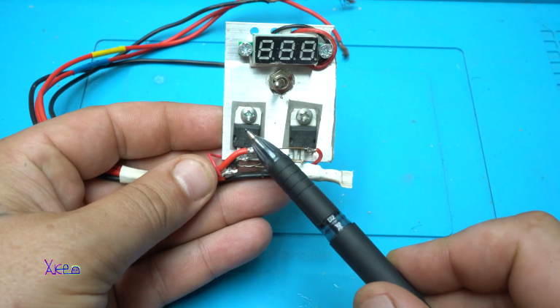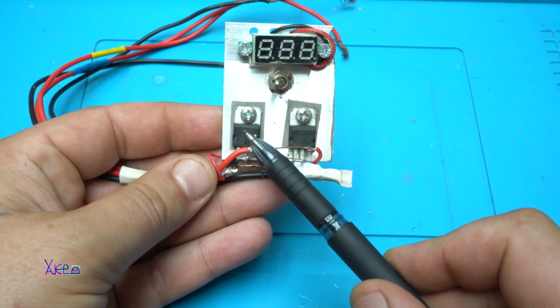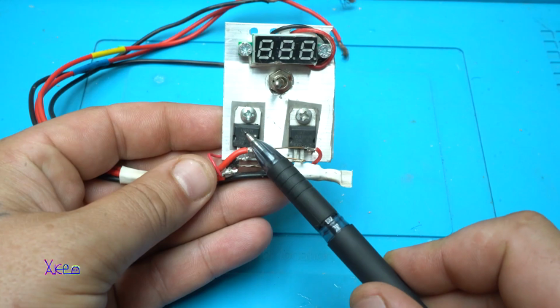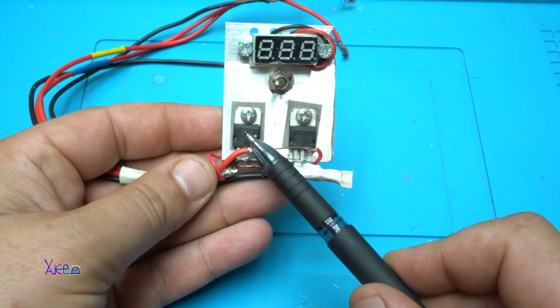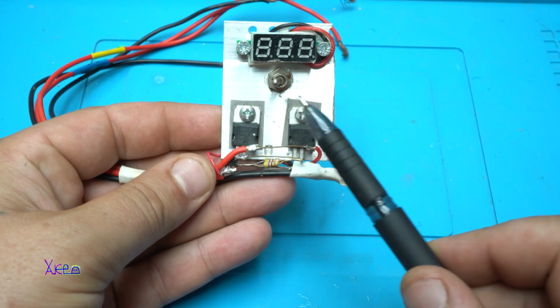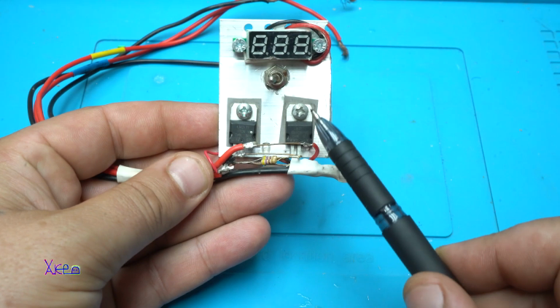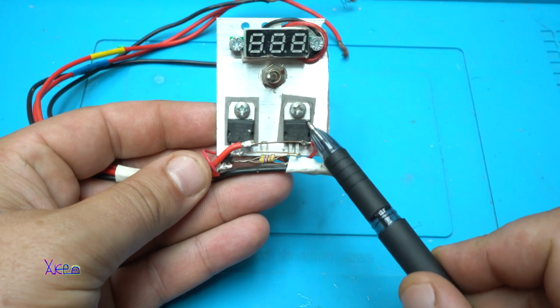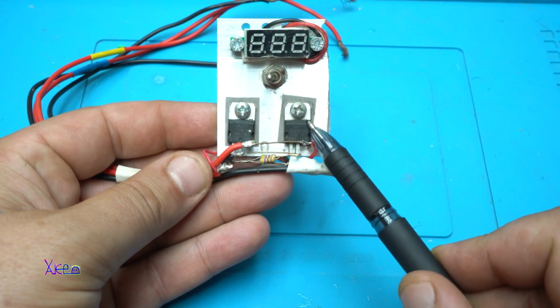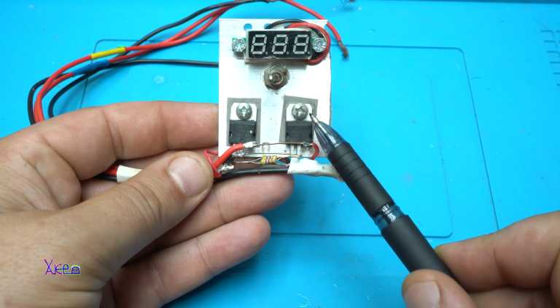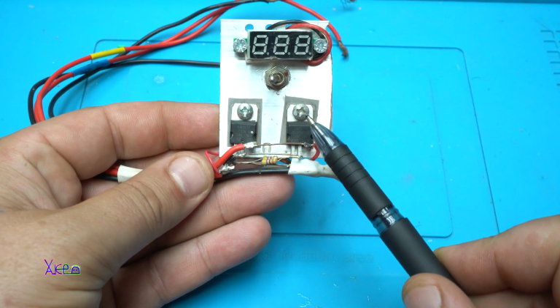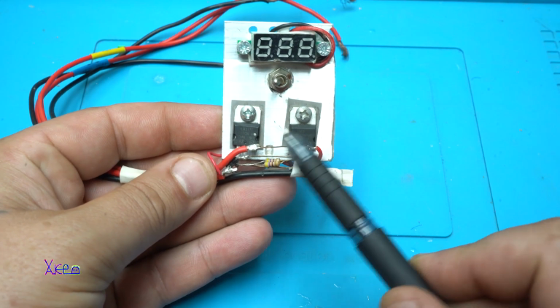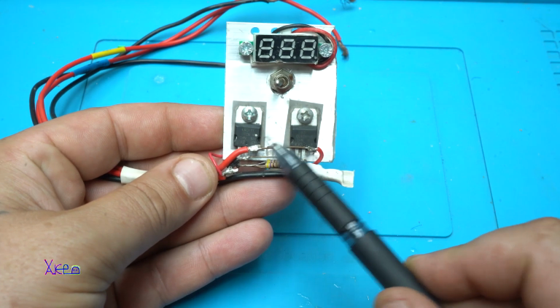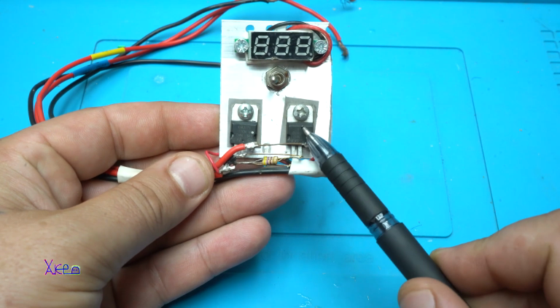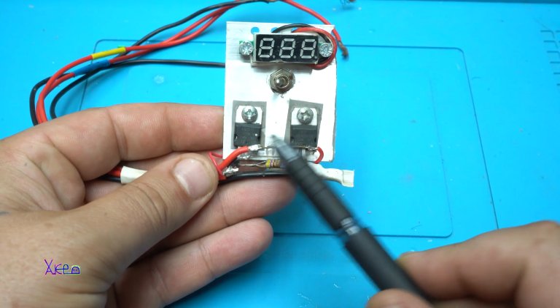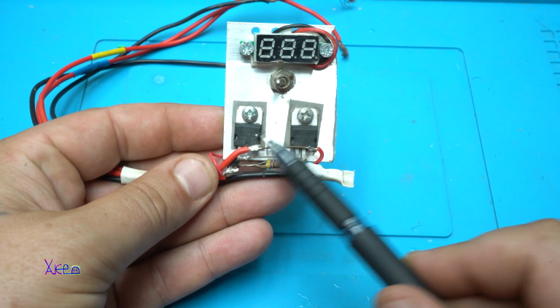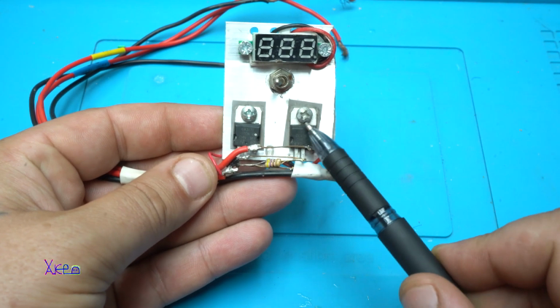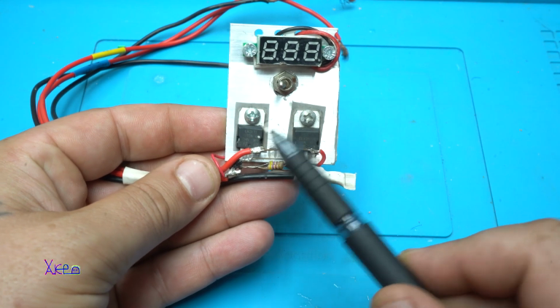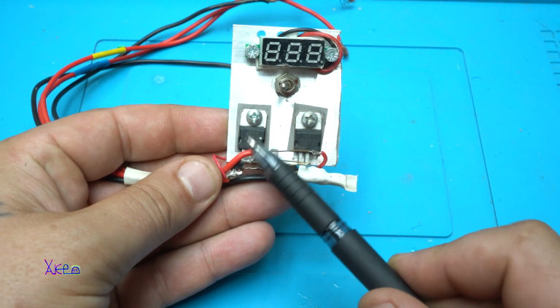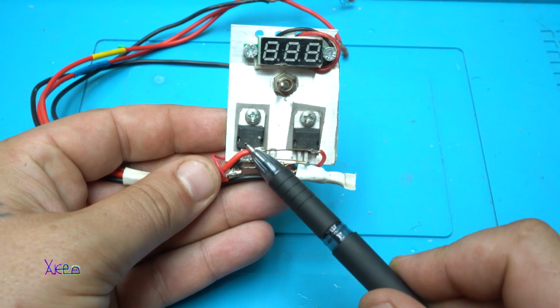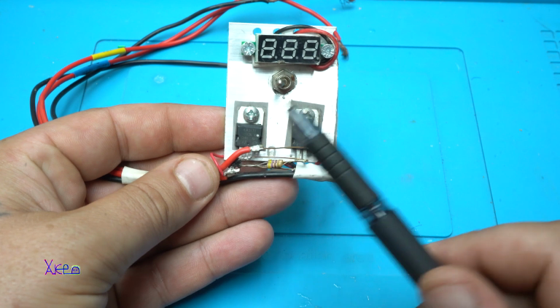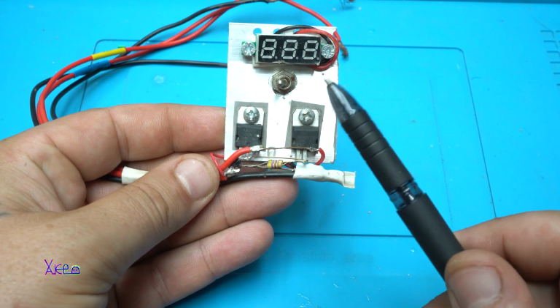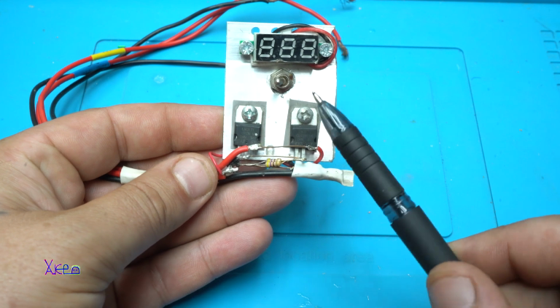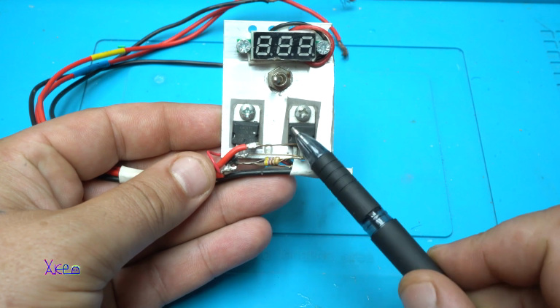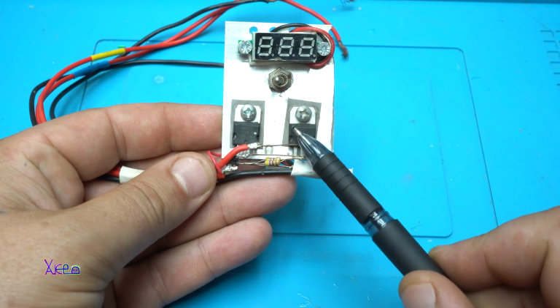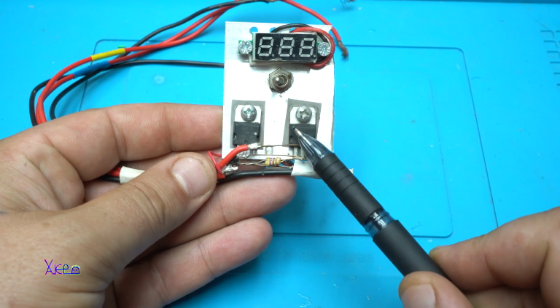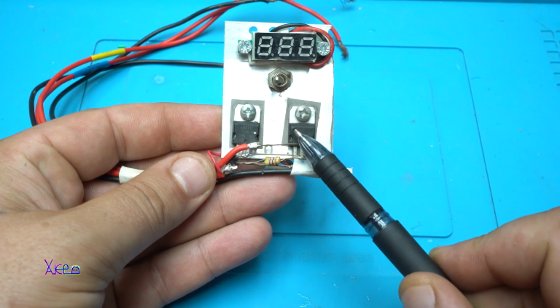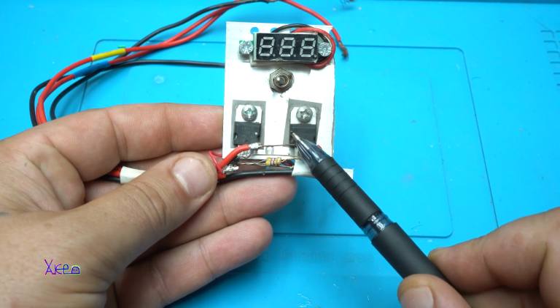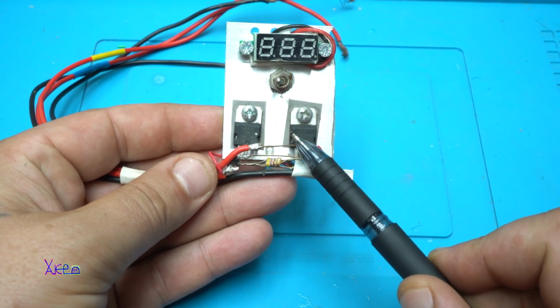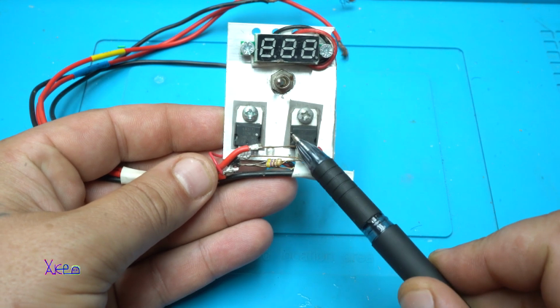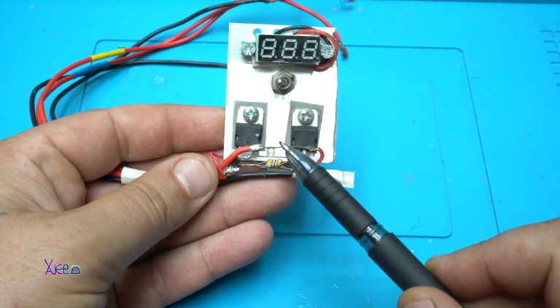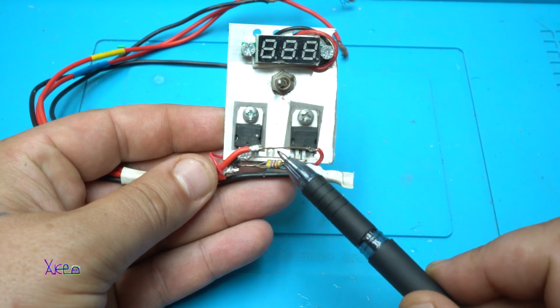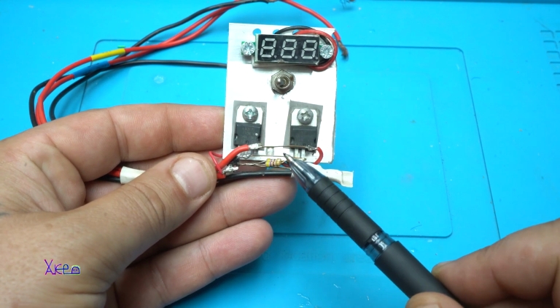Here is a quick and simple DIY project called a solar charger with voltage and current regulation.